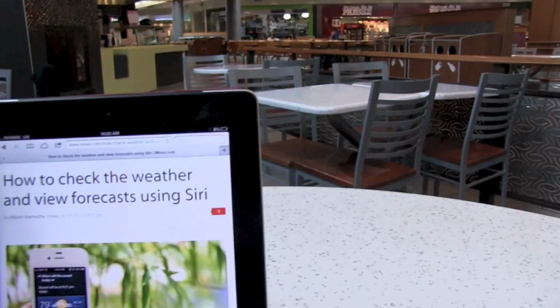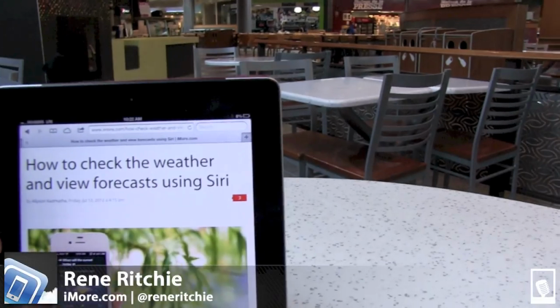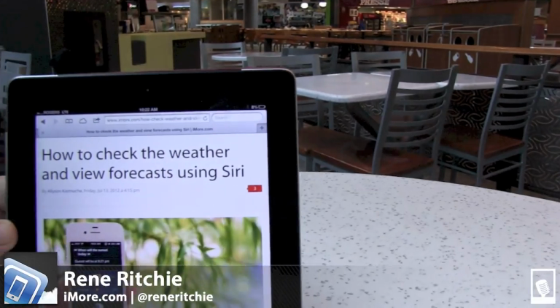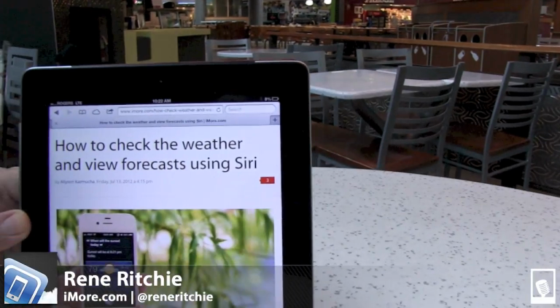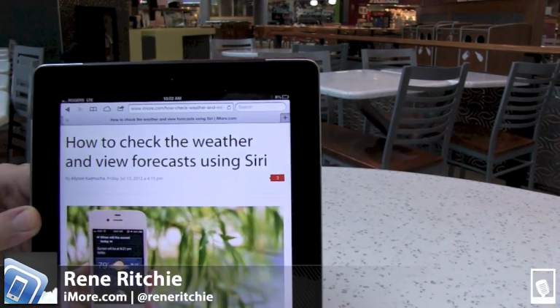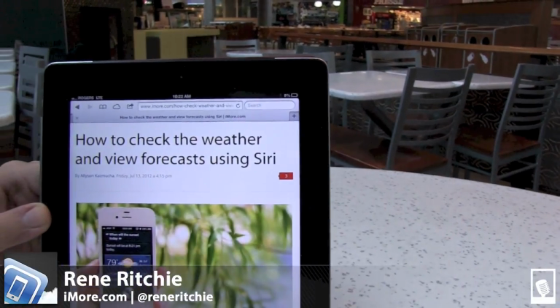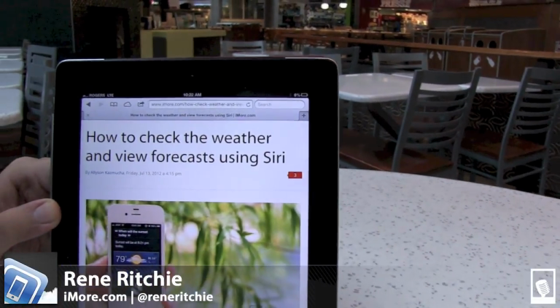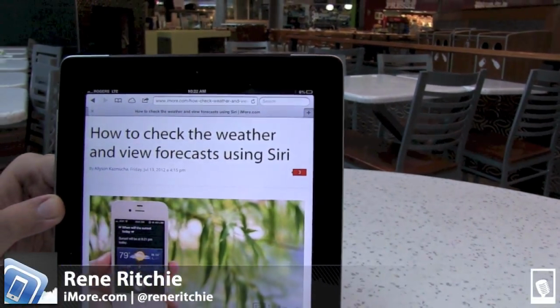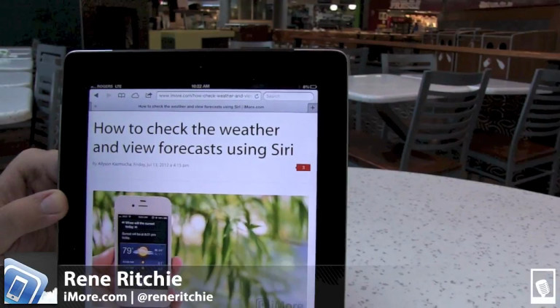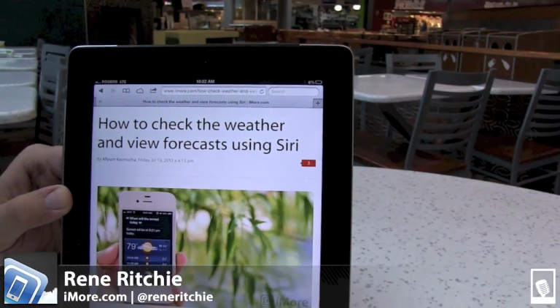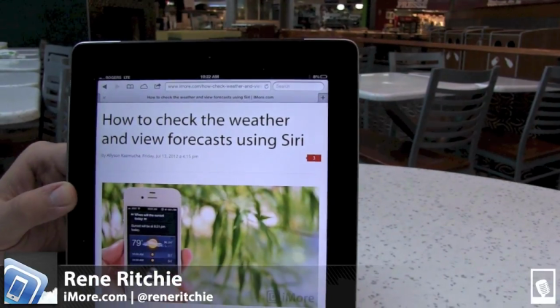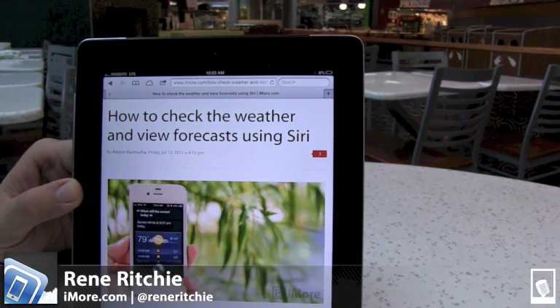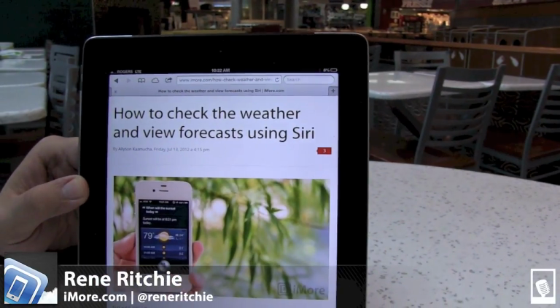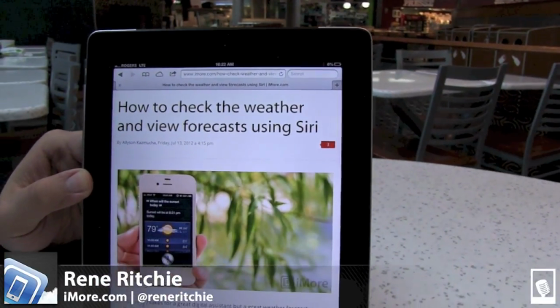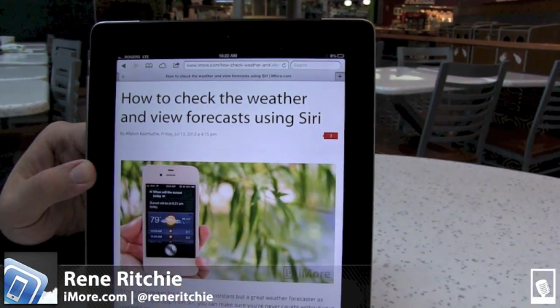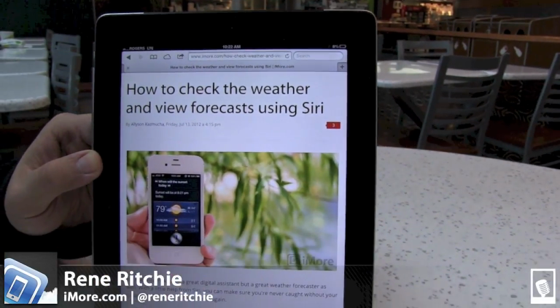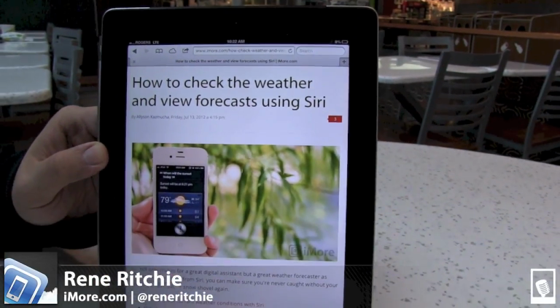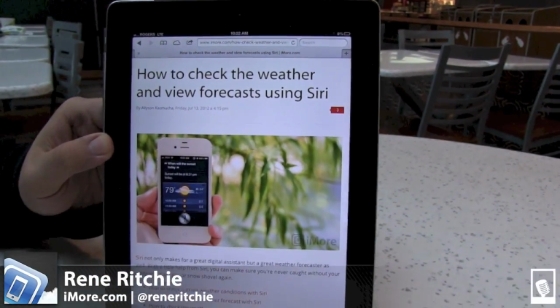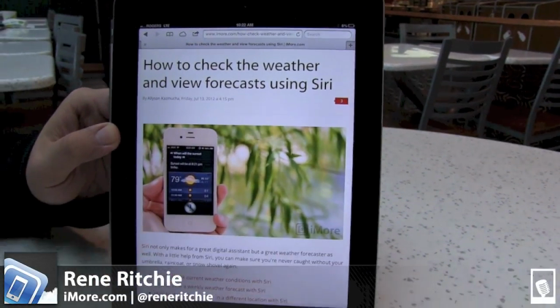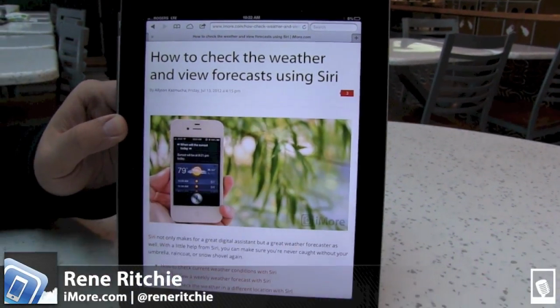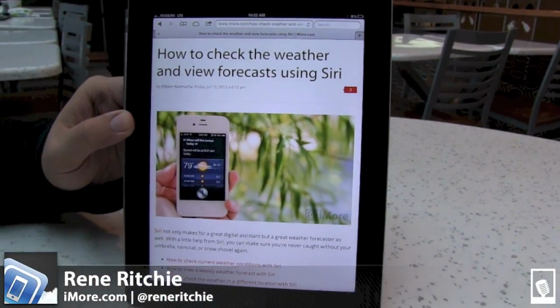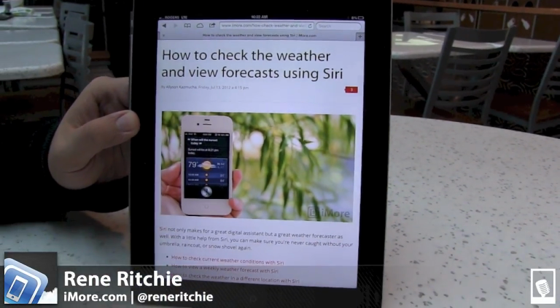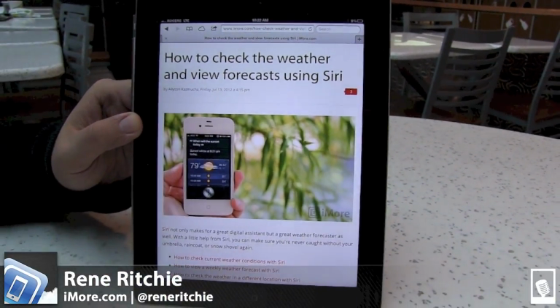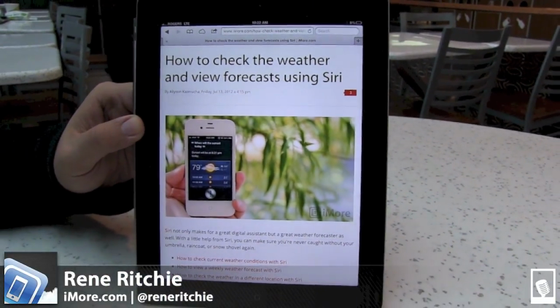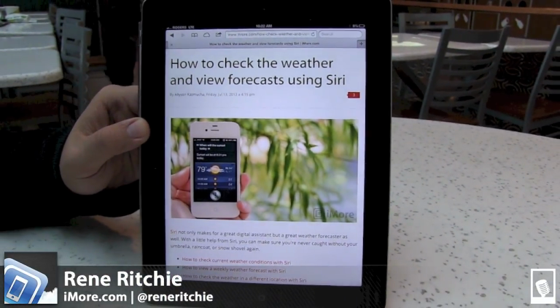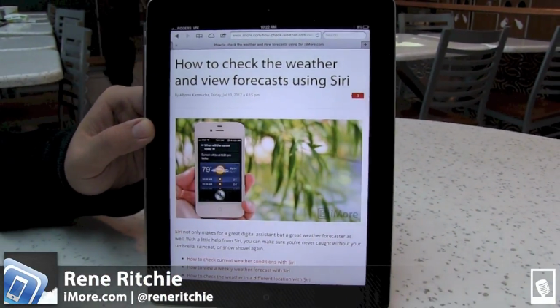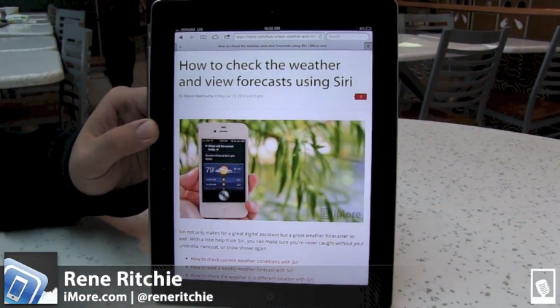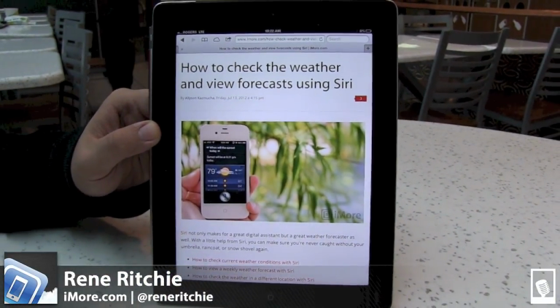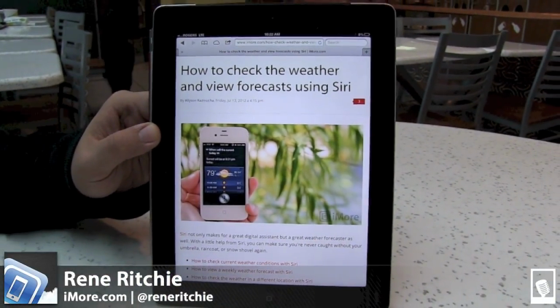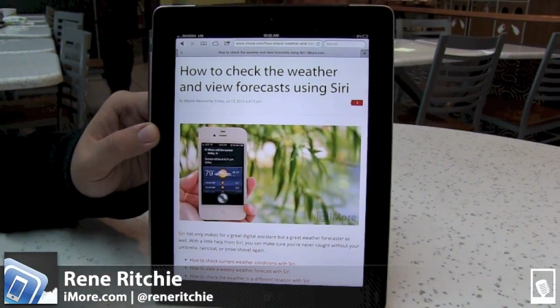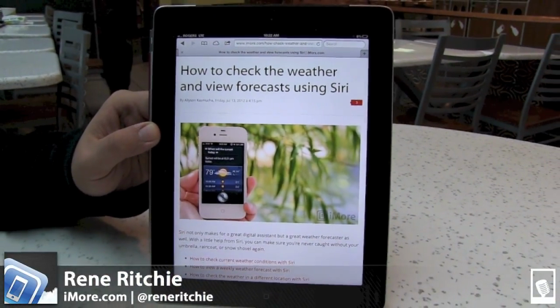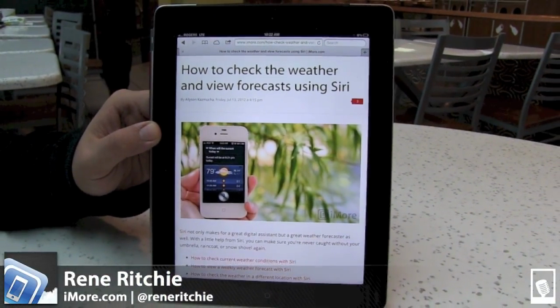Hey everyone, this is Rene from iMore.com and I'm going to show you how to check the weather and view forecasts using Siri.